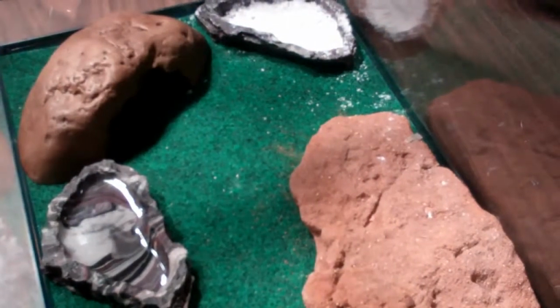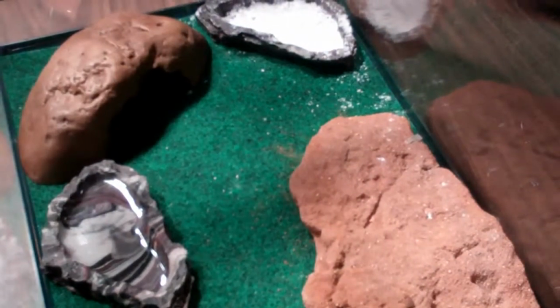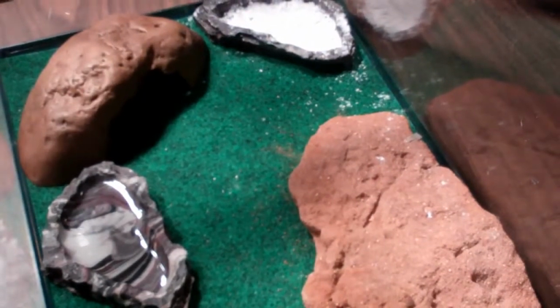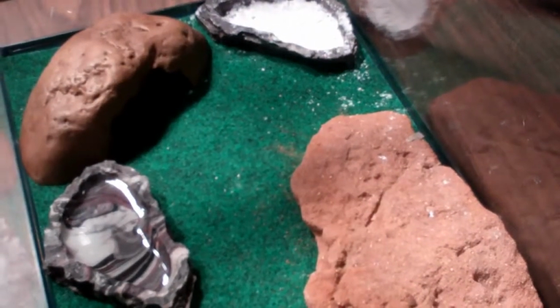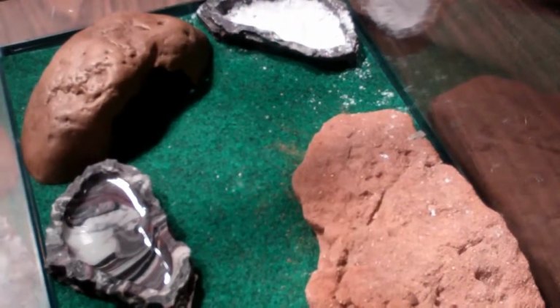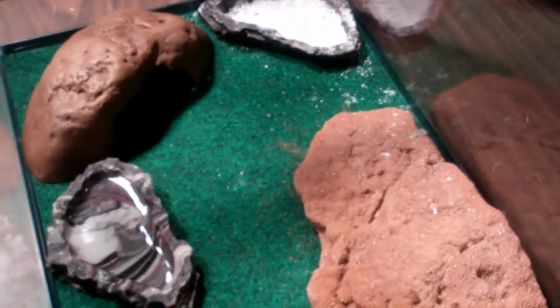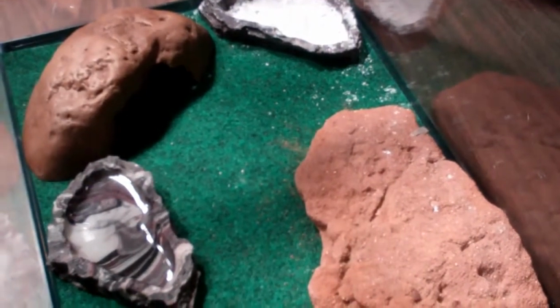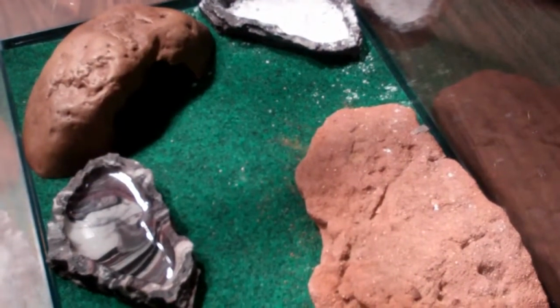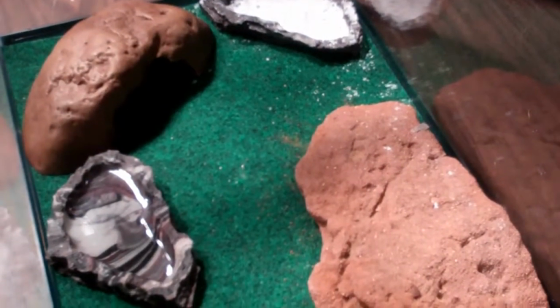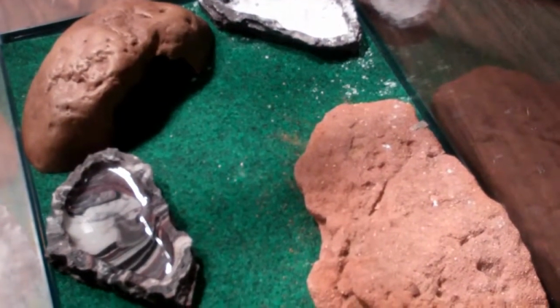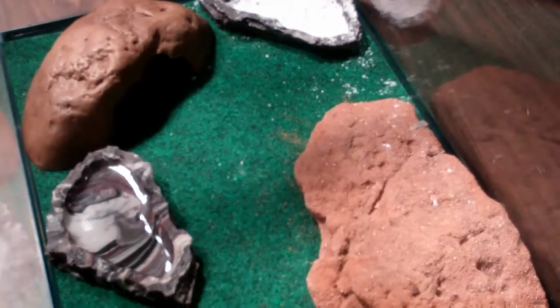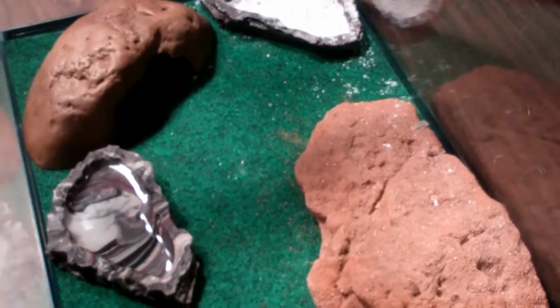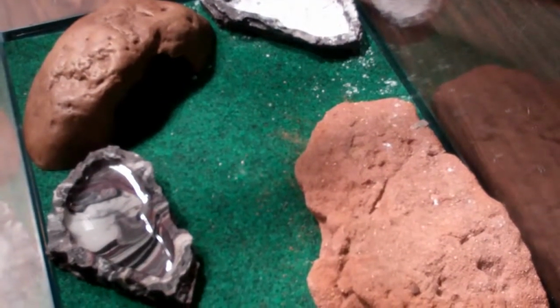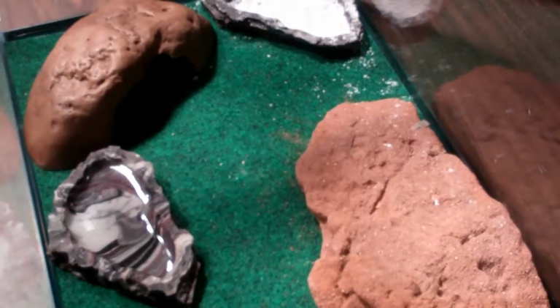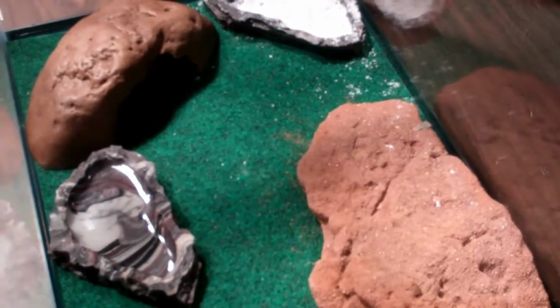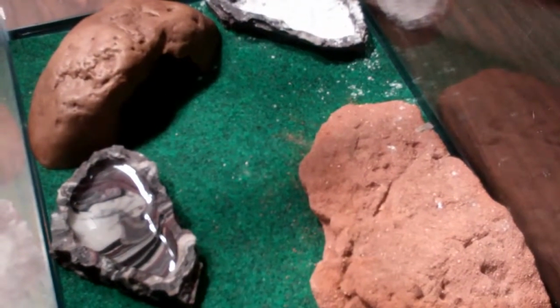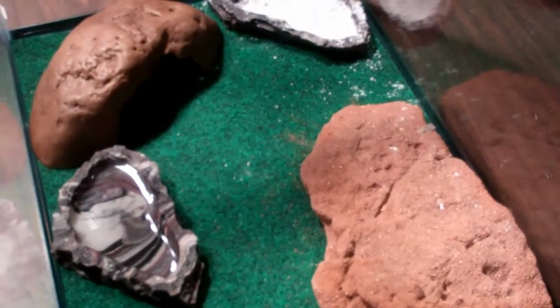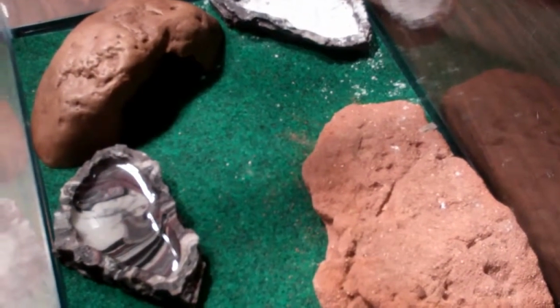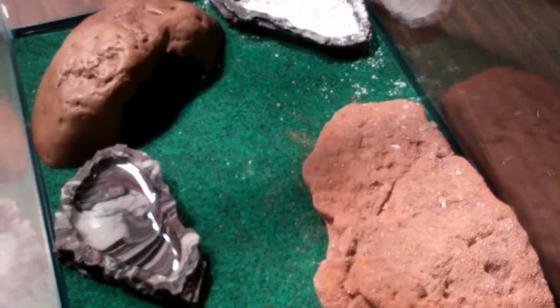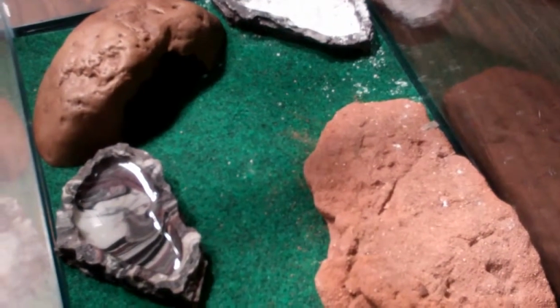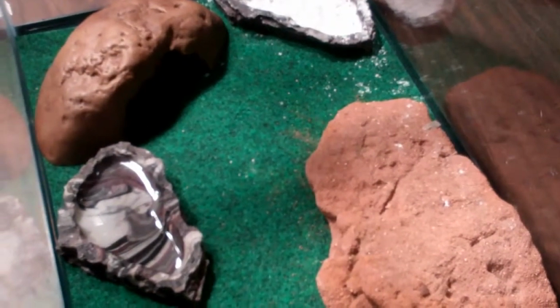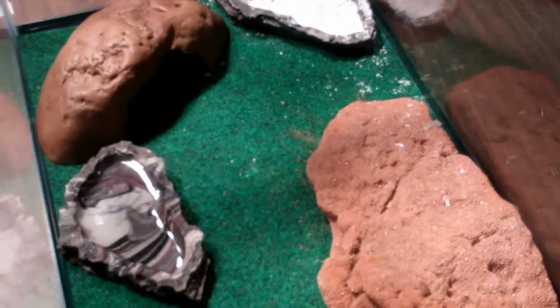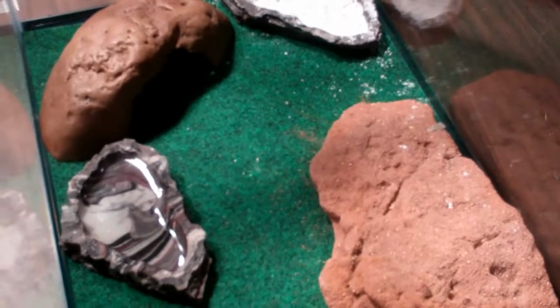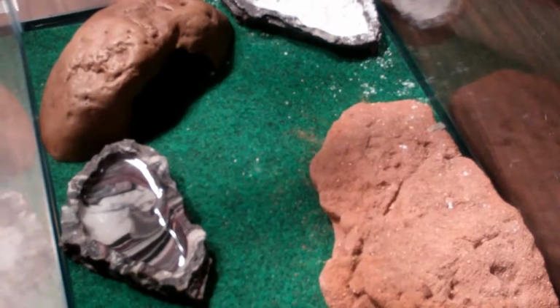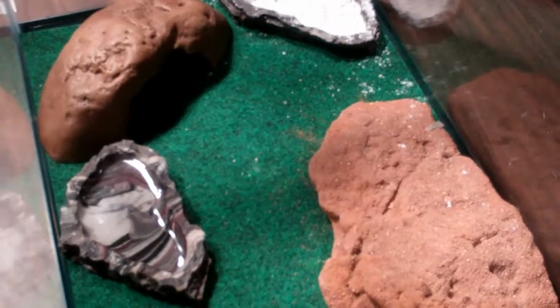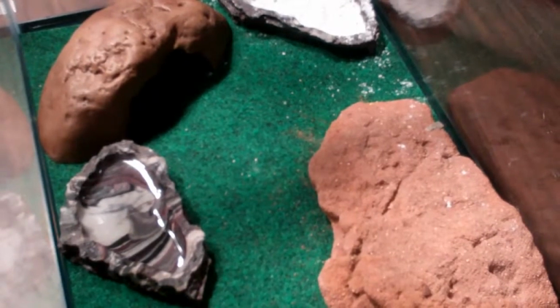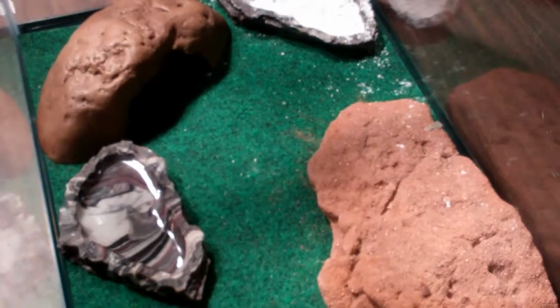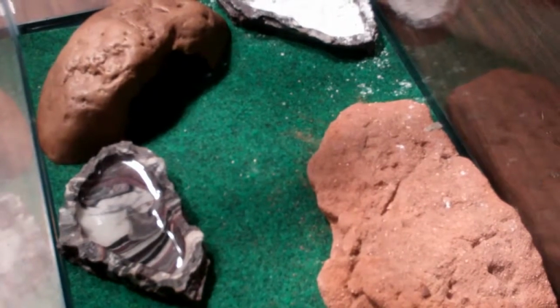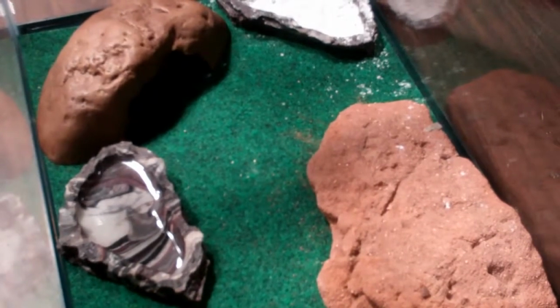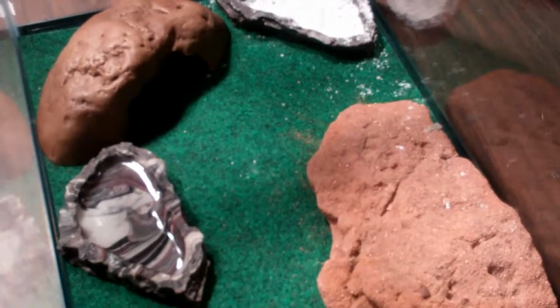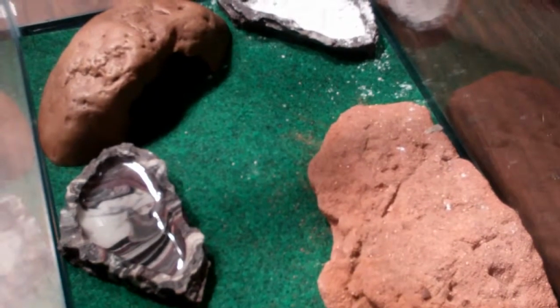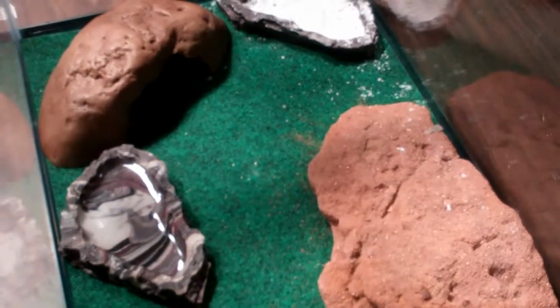Hey guys, this is Cole from All Carpers. Today I'm going to be sharing with you a video of my leopard gecko setup.